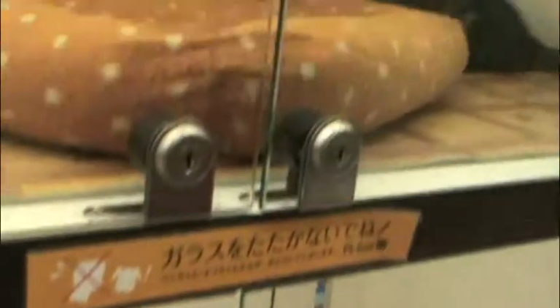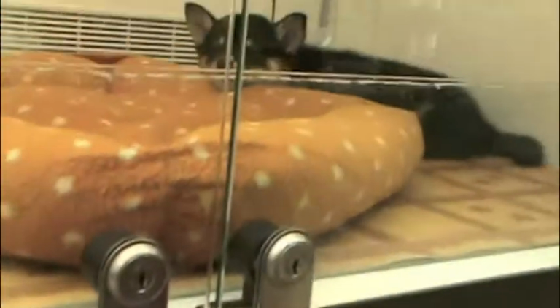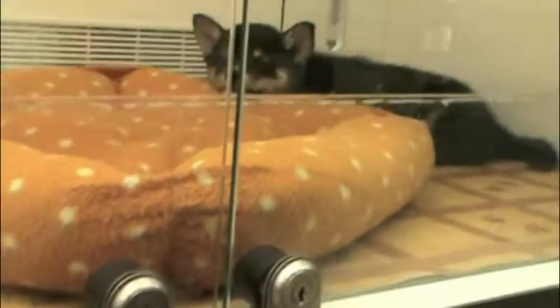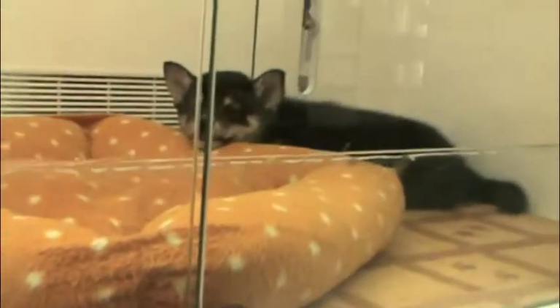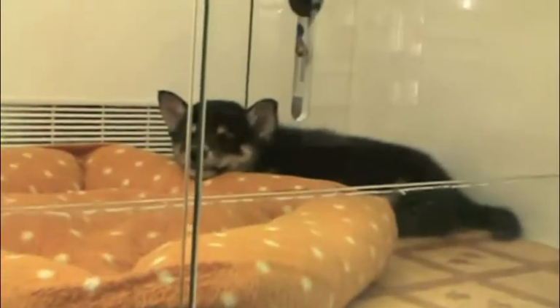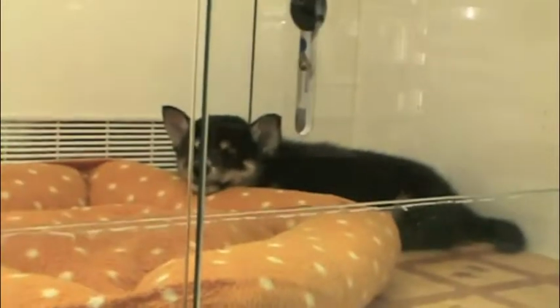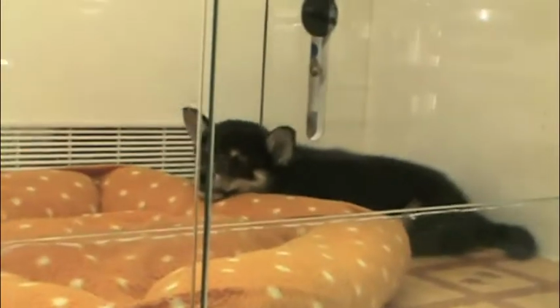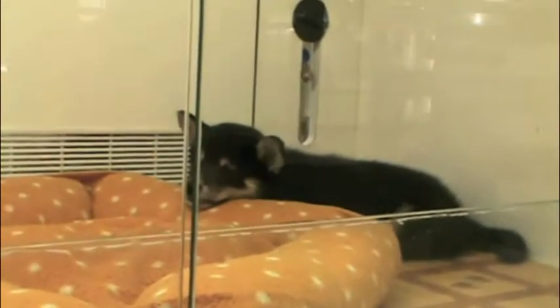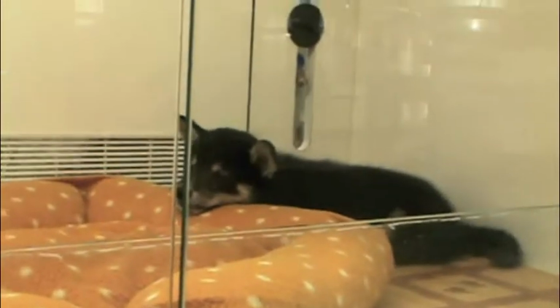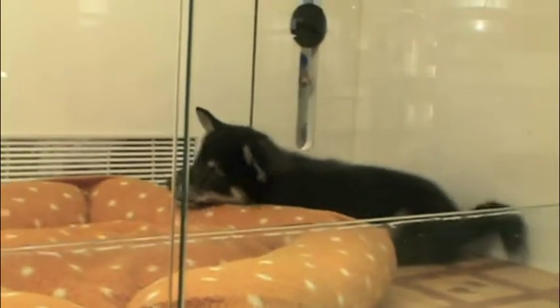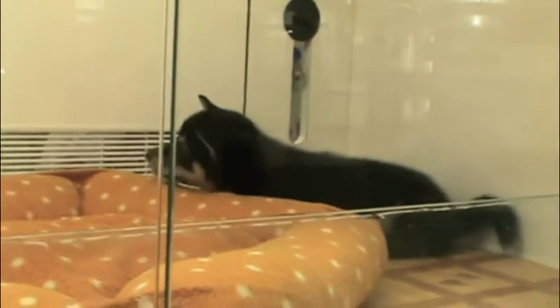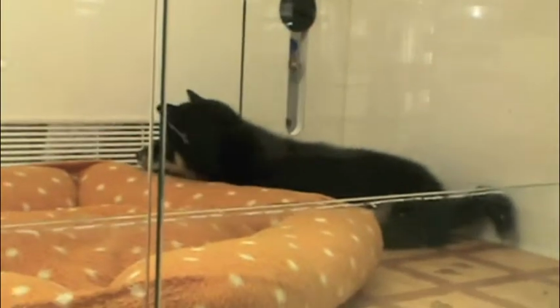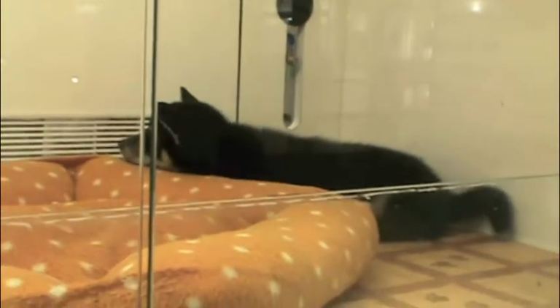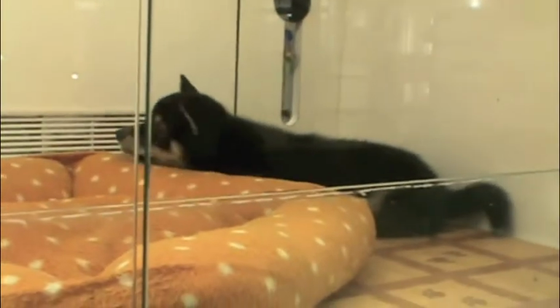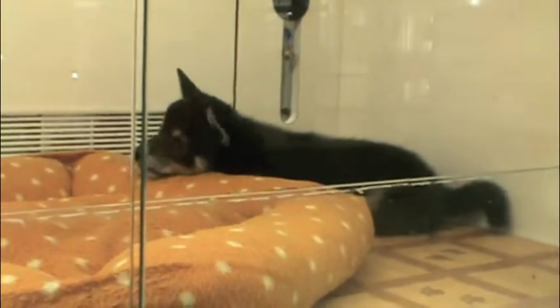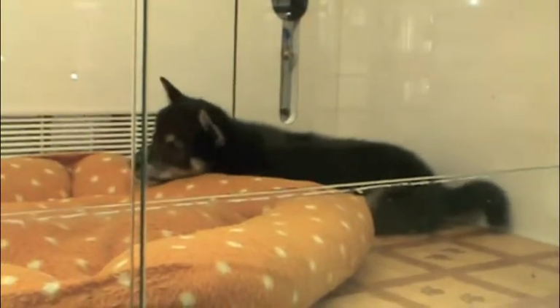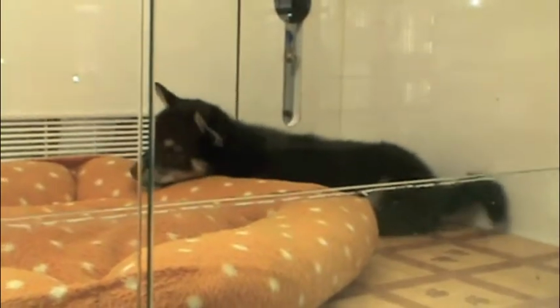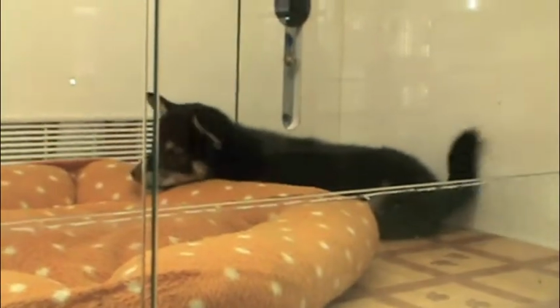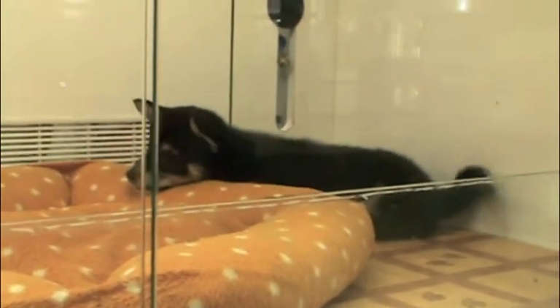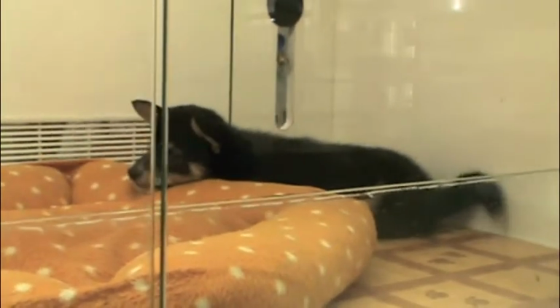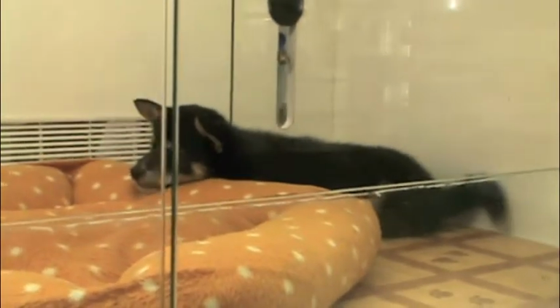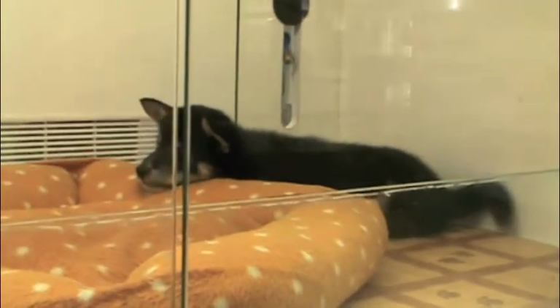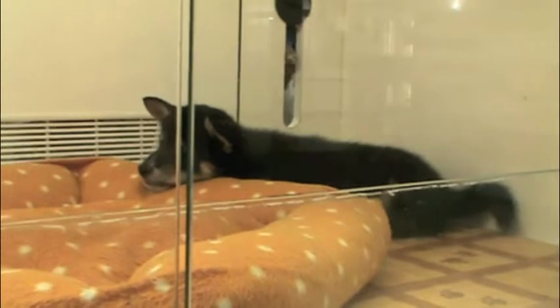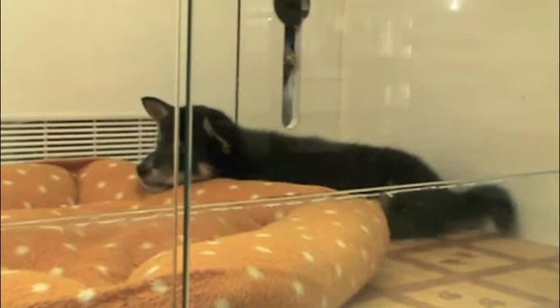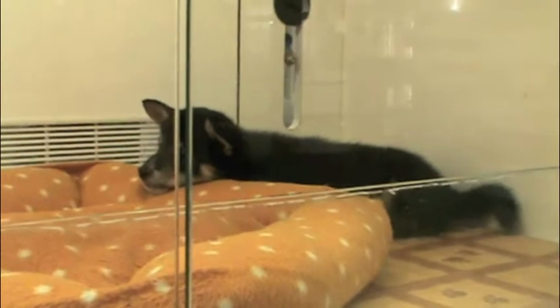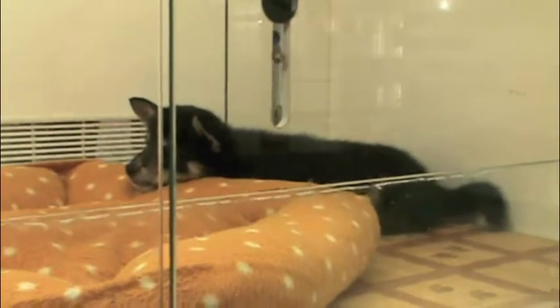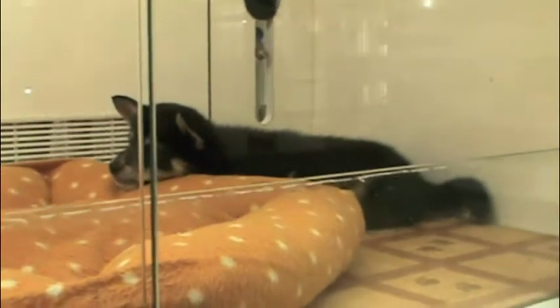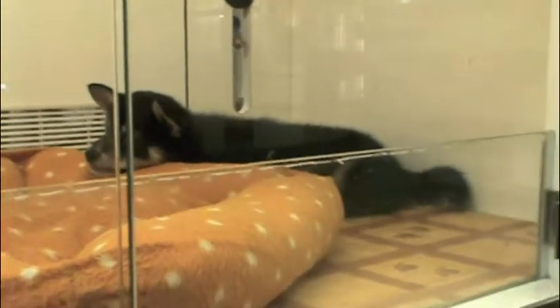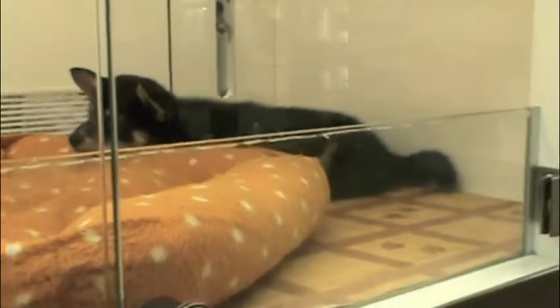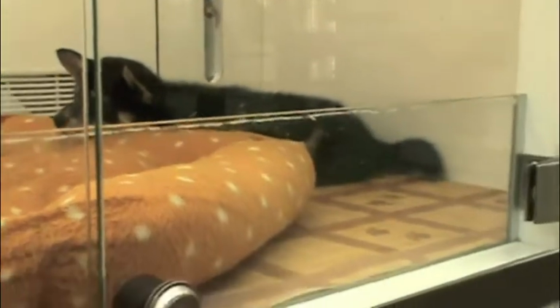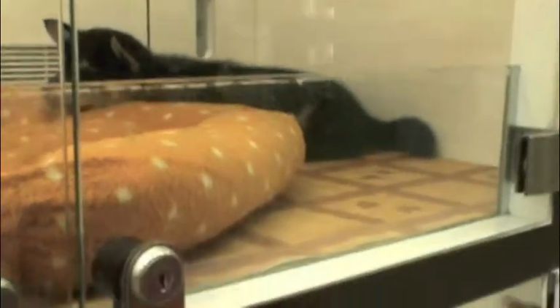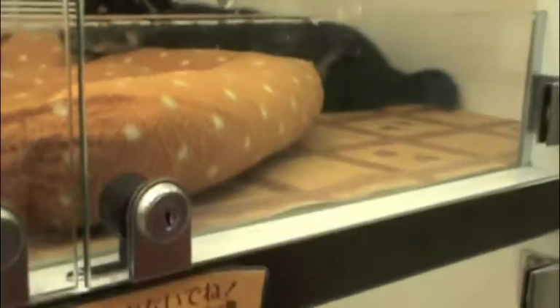And this one just looks about tuckered out, ready for a long, nice sleep.